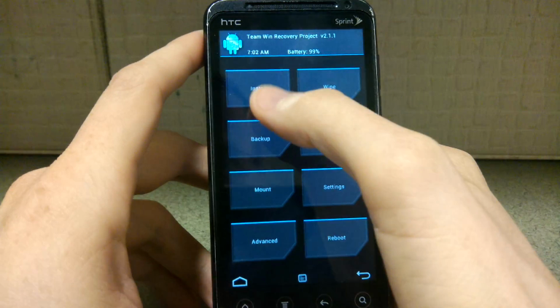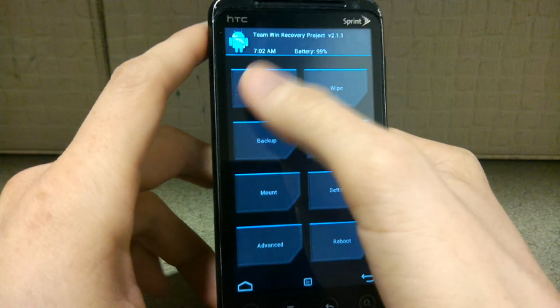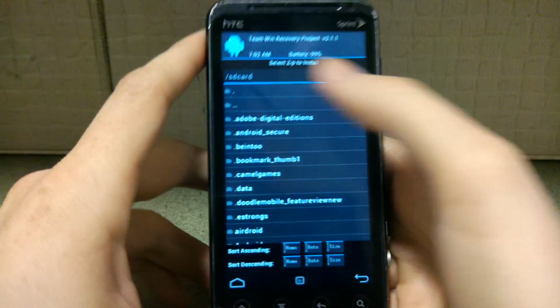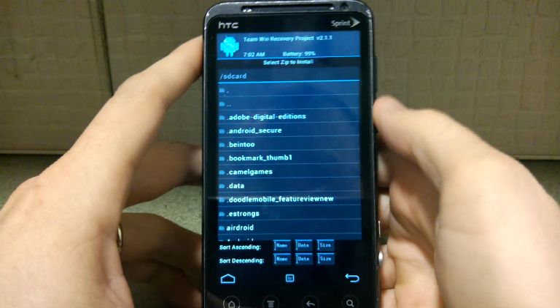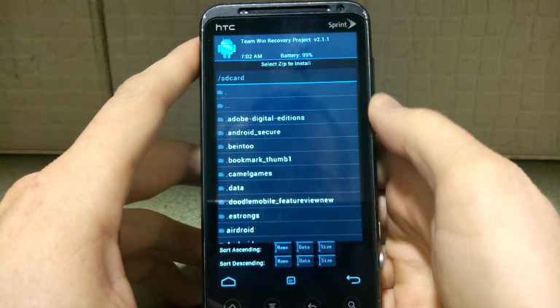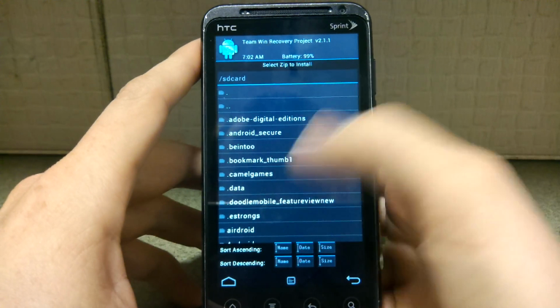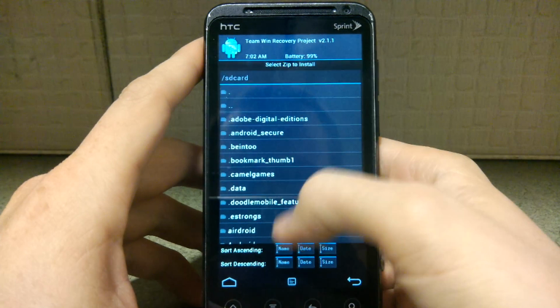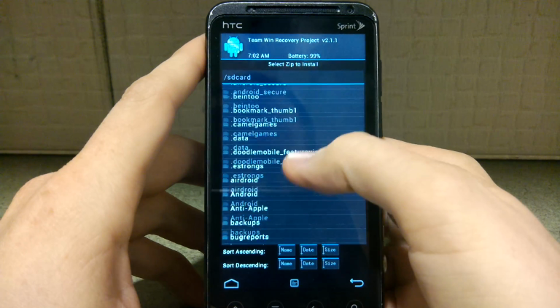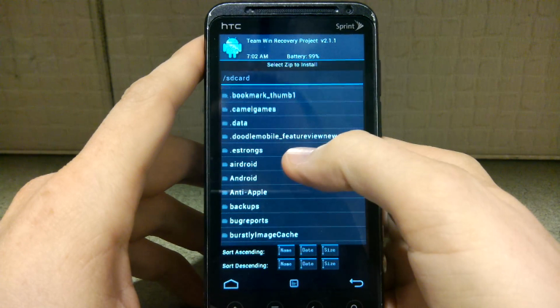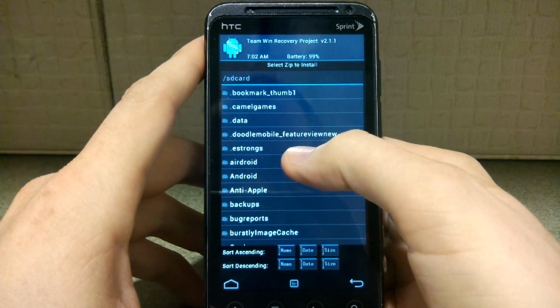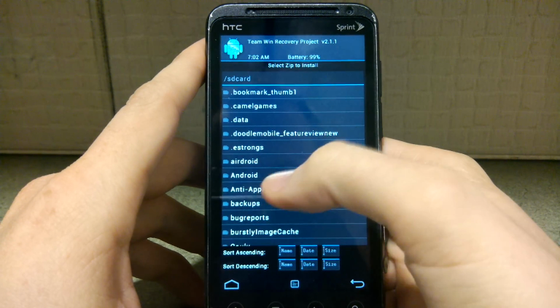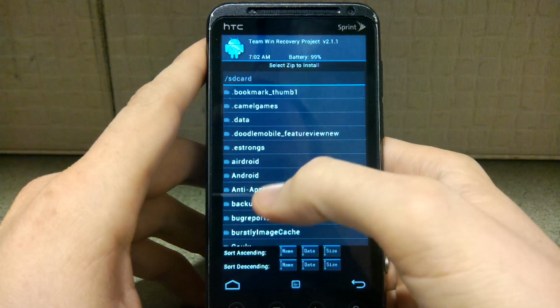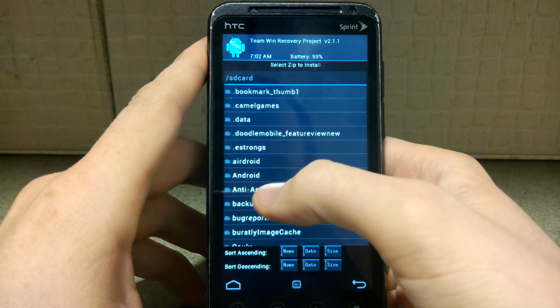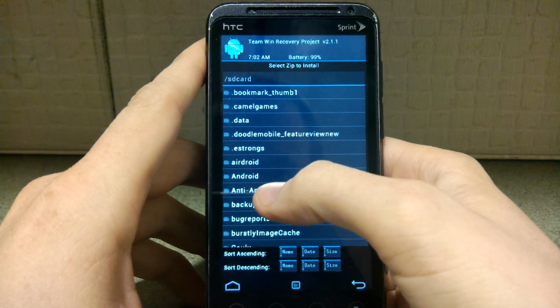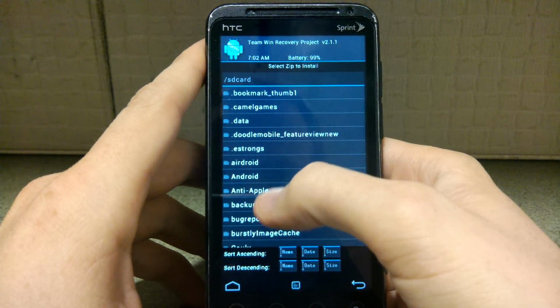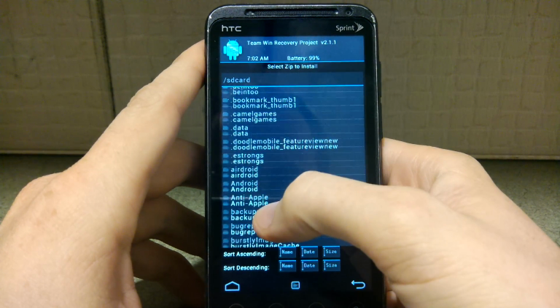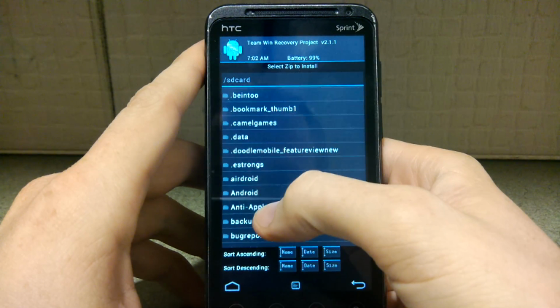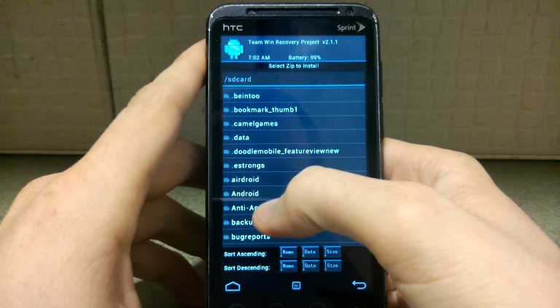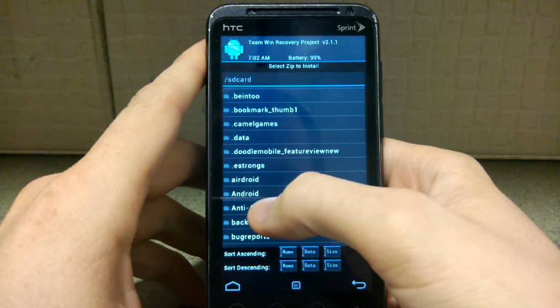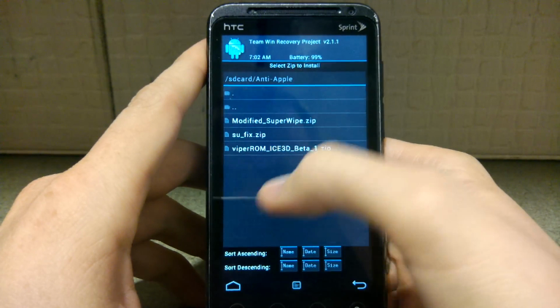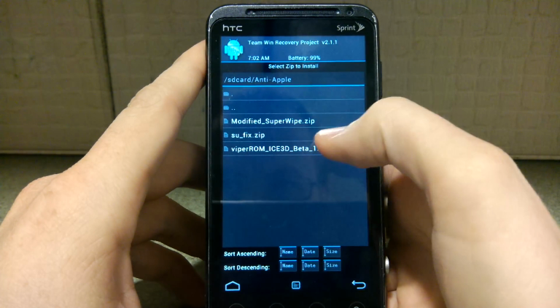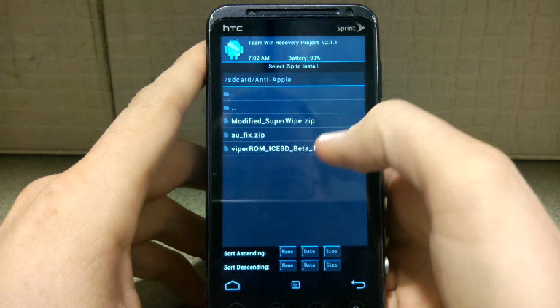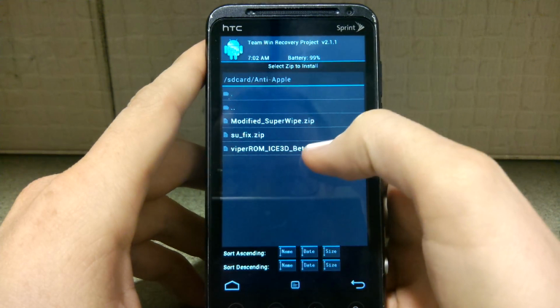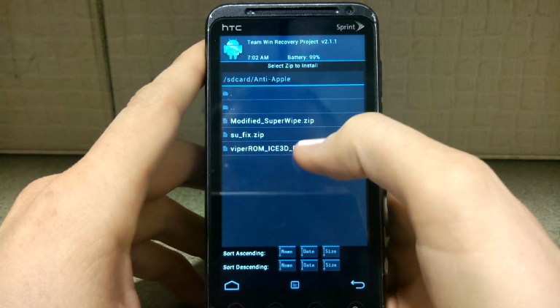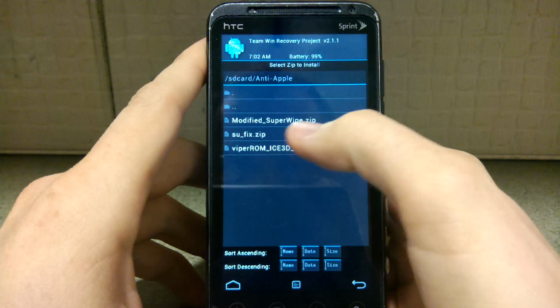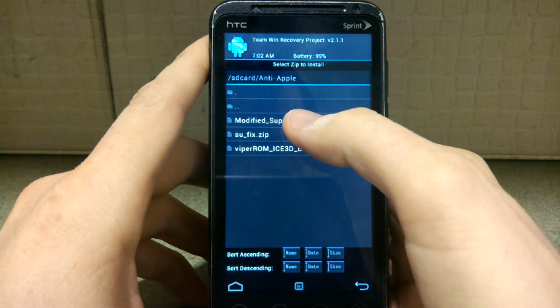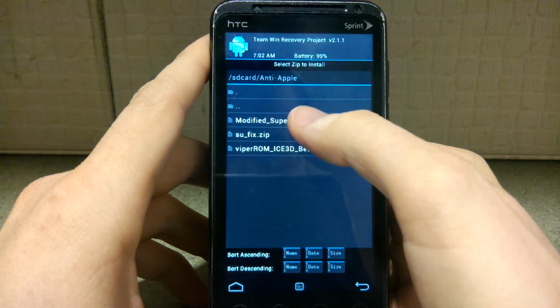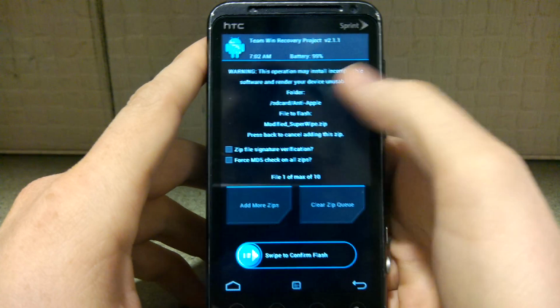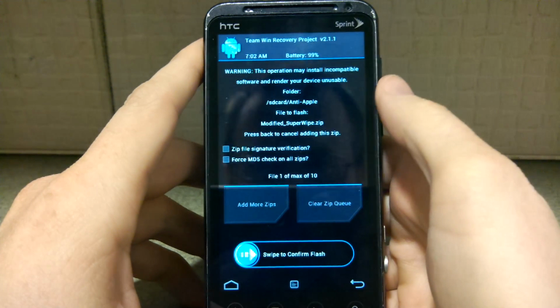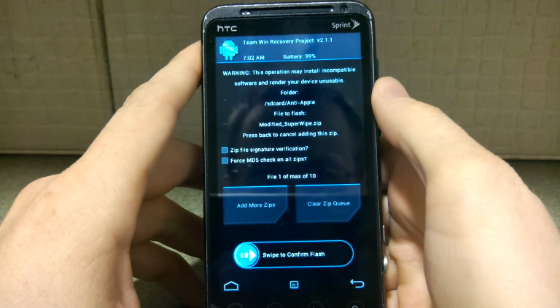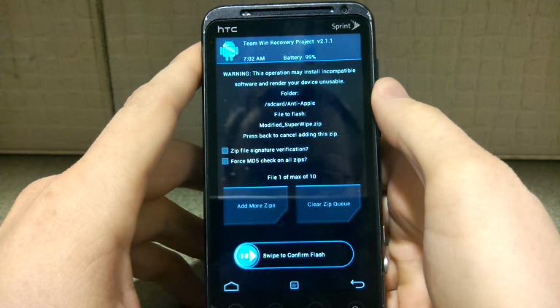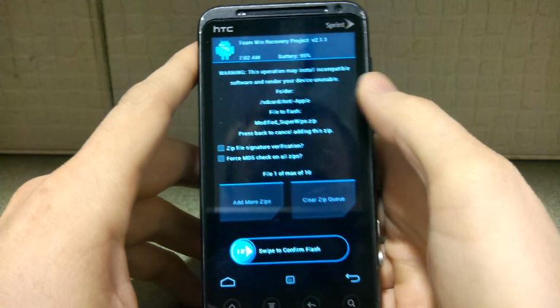I'm going to go to Install Zip. In the folder I place everything in, I'm going to run the modified super wipe.